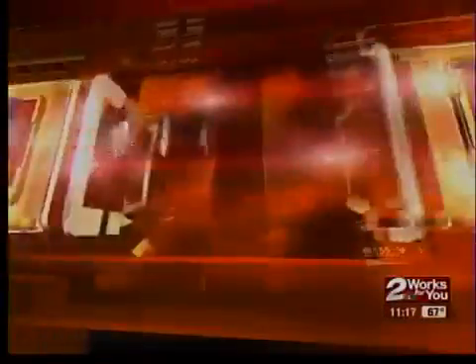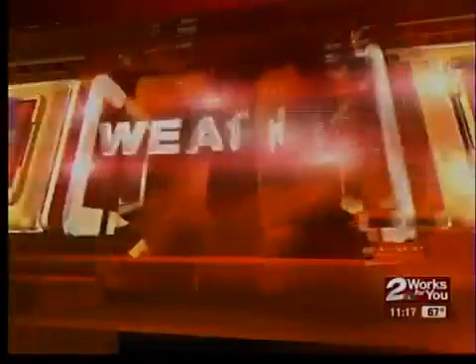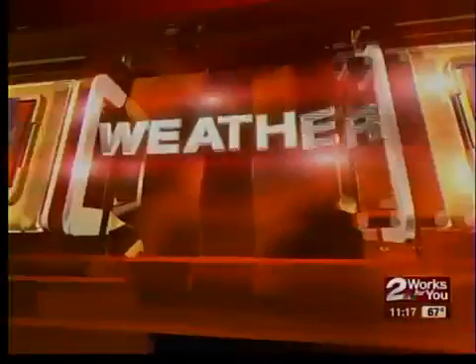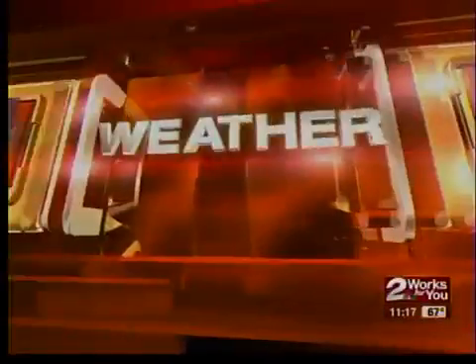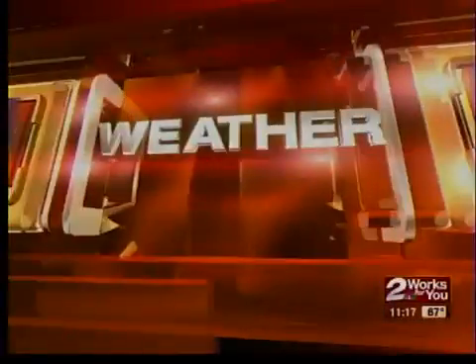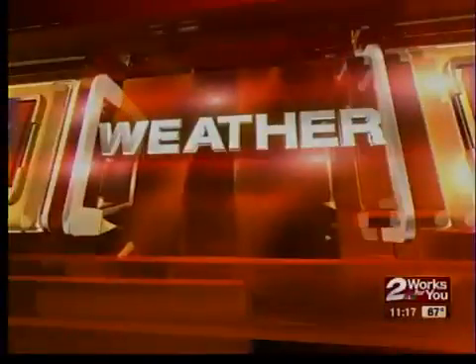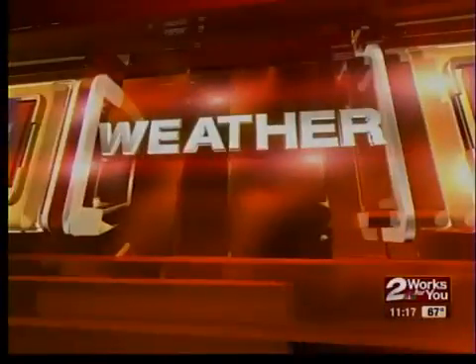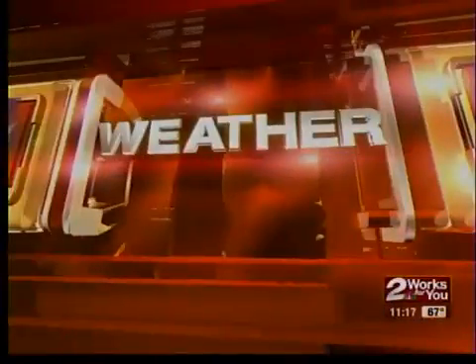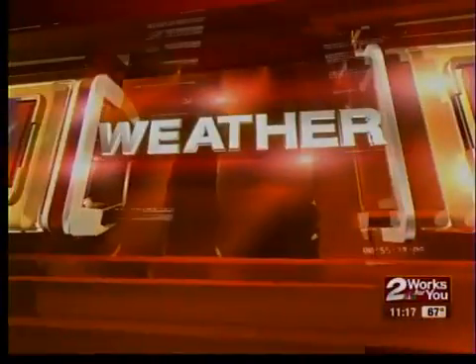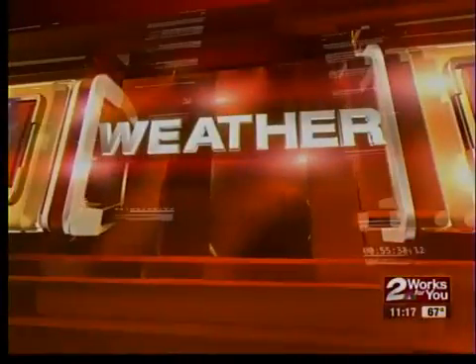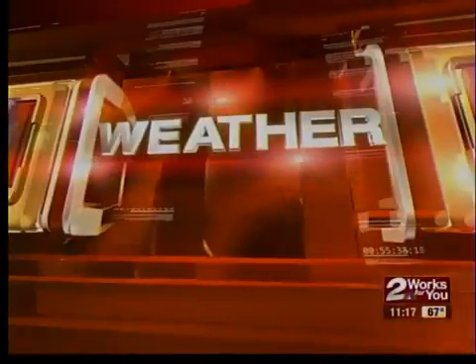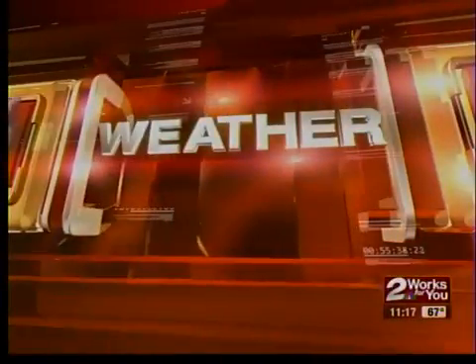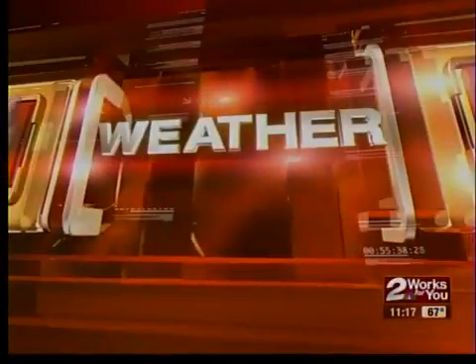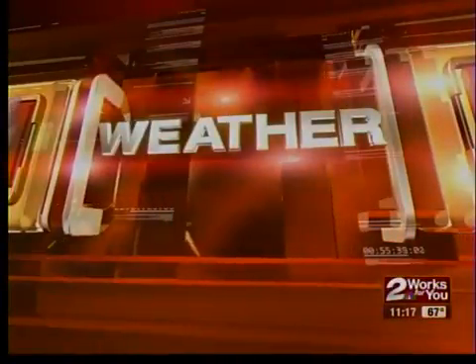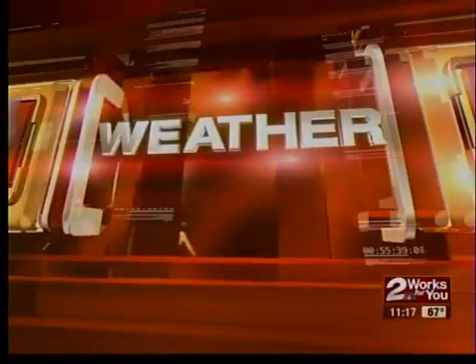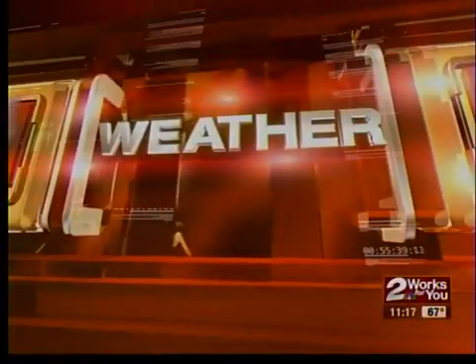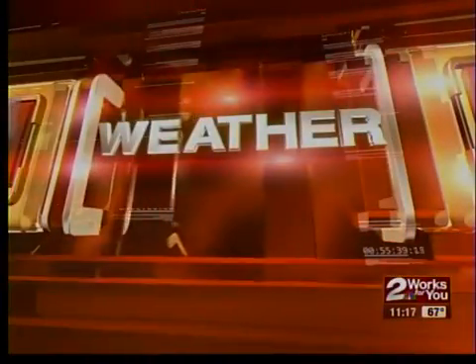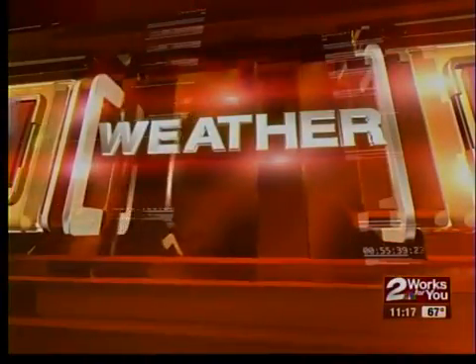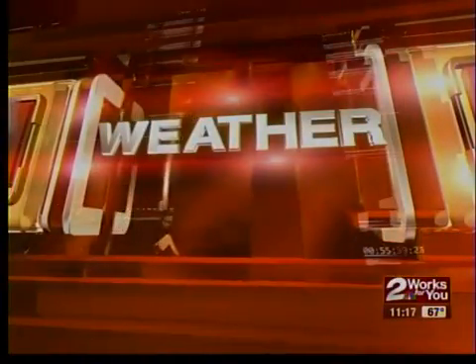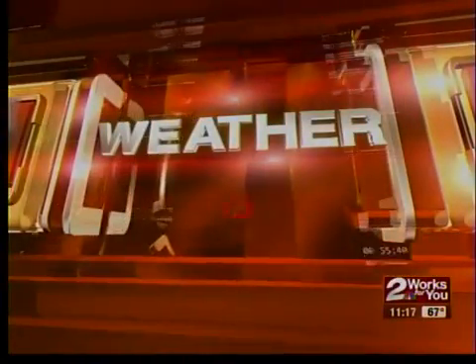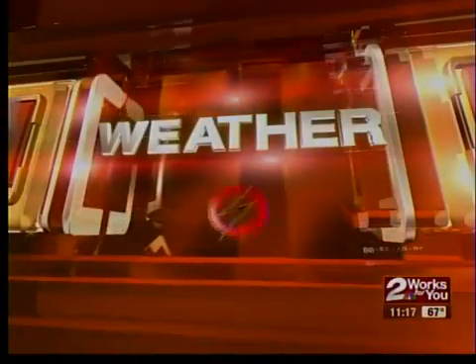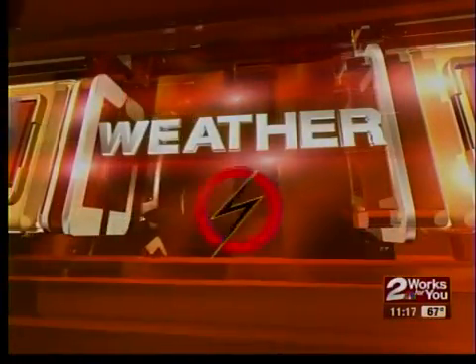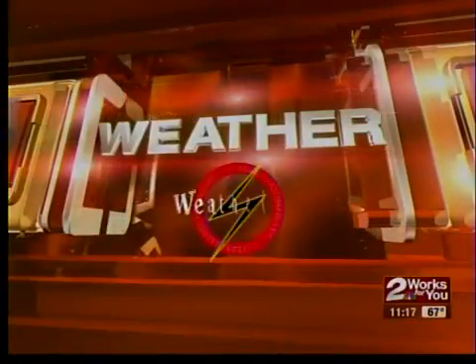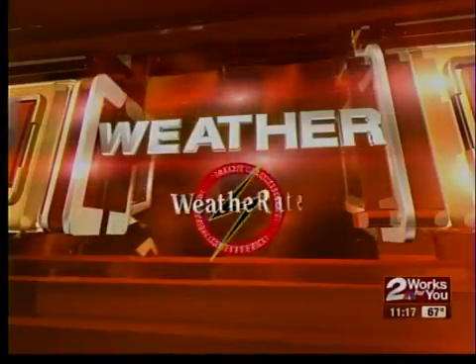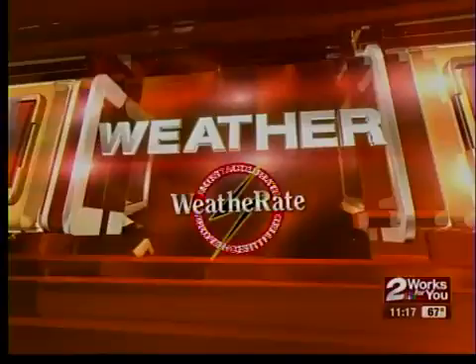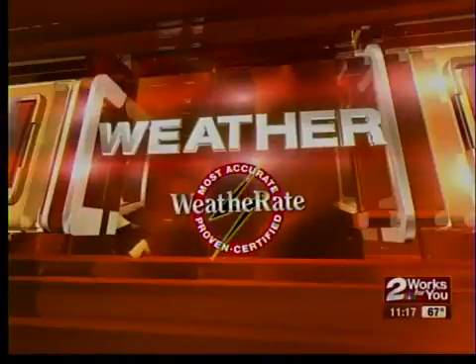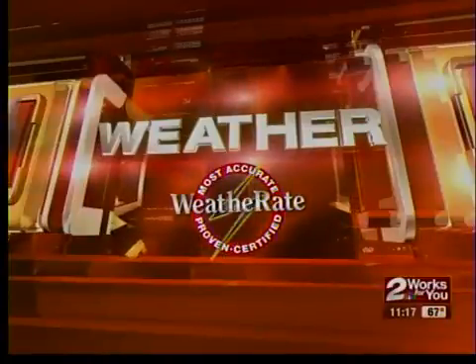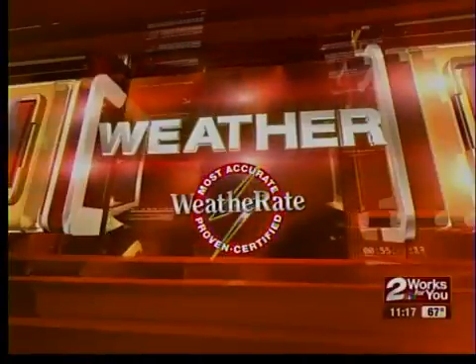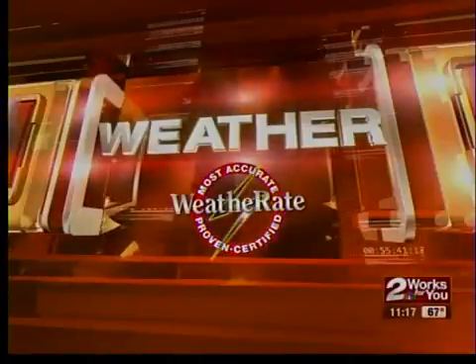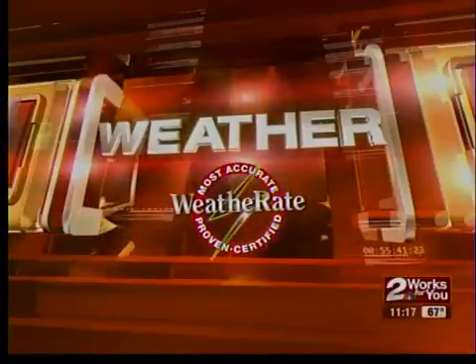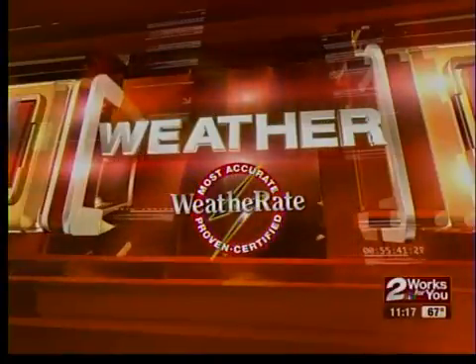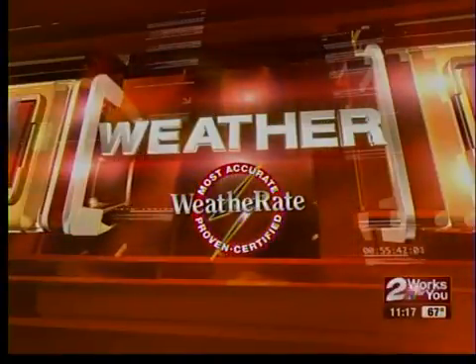Now, keeping you and your family safe, this is Two Works For You Weather, certified most accurate.